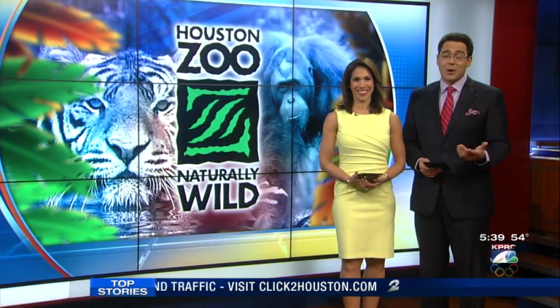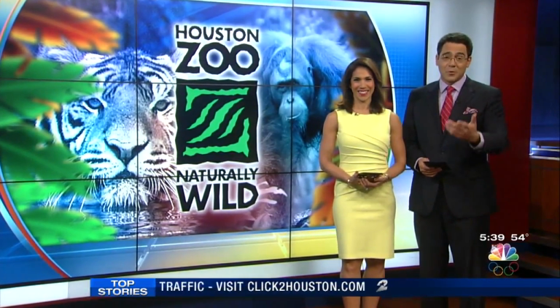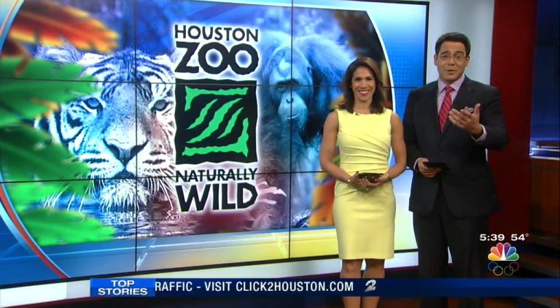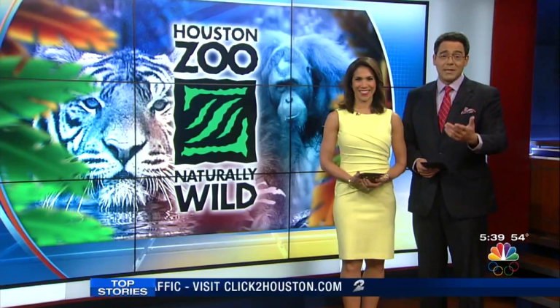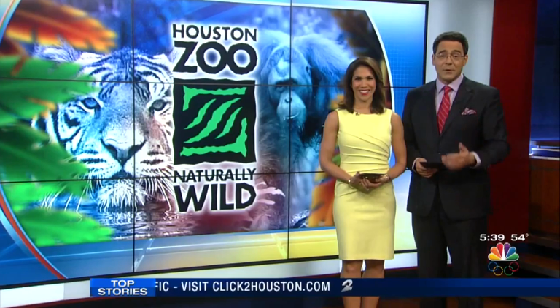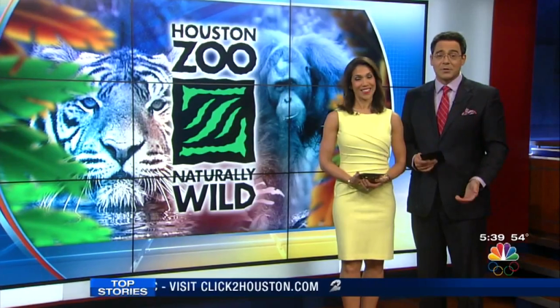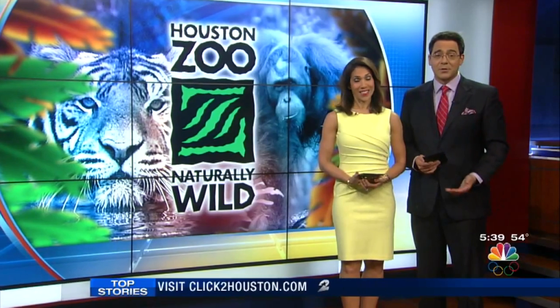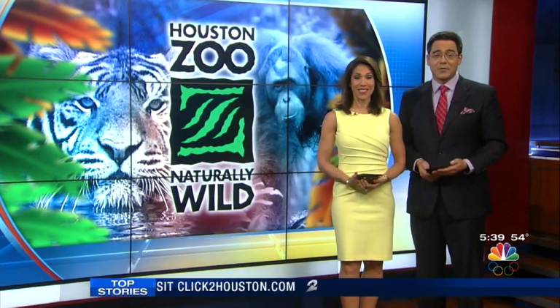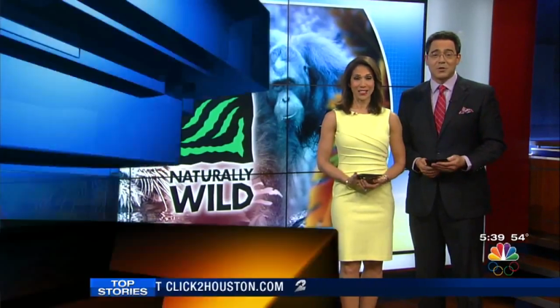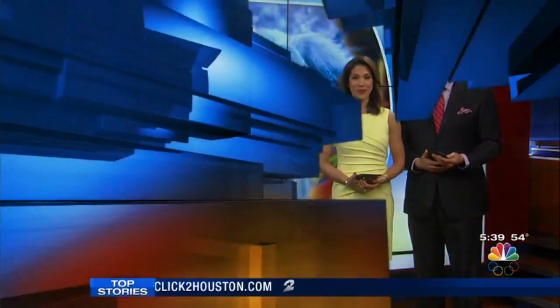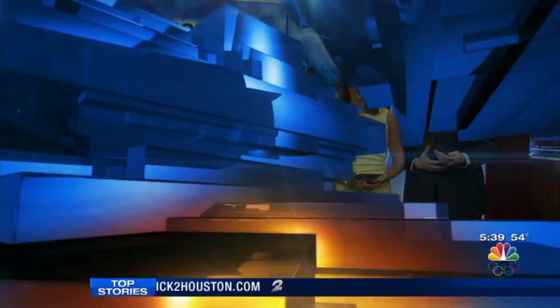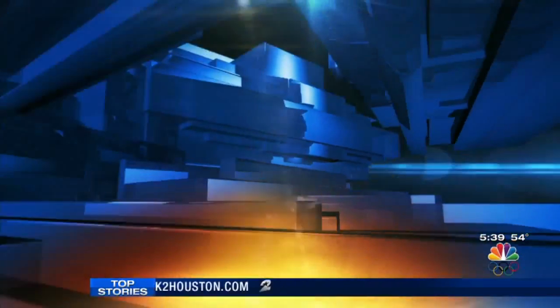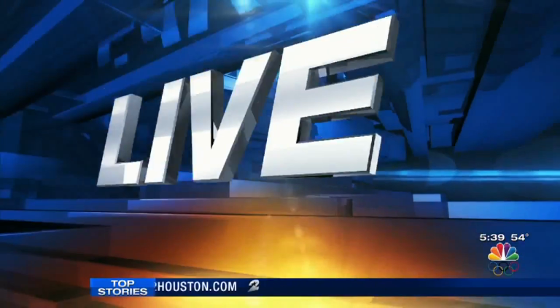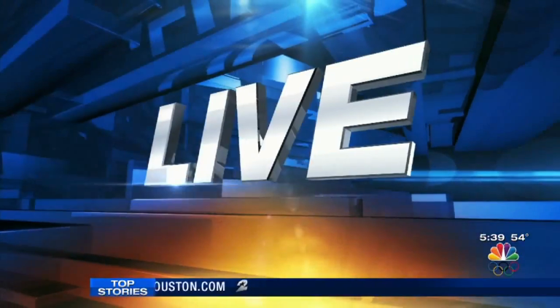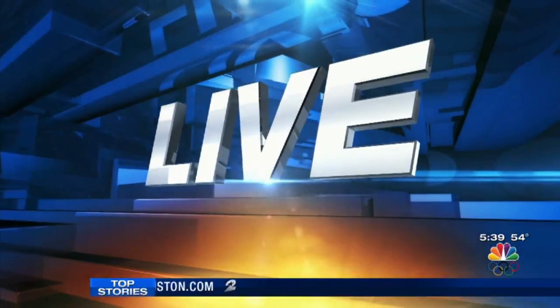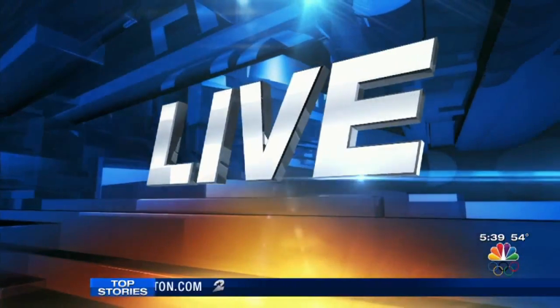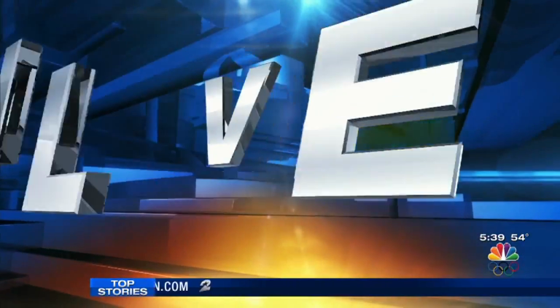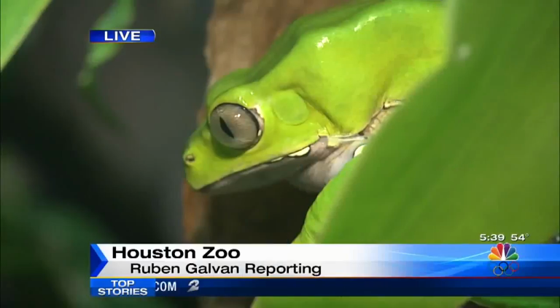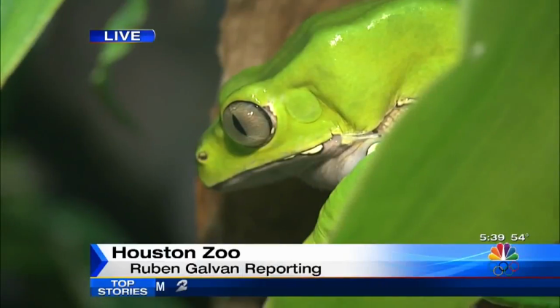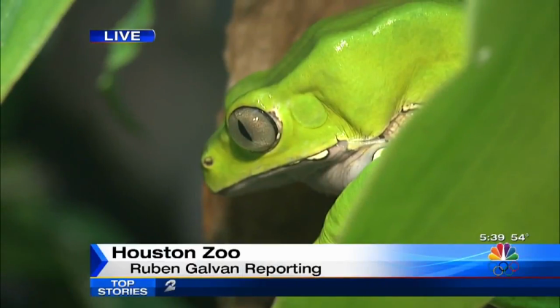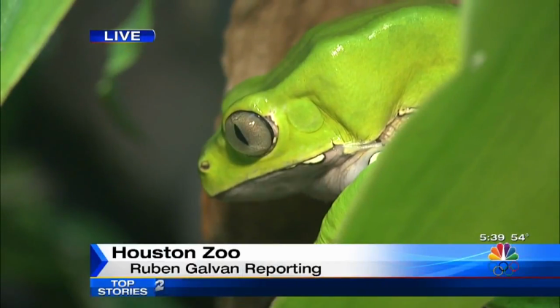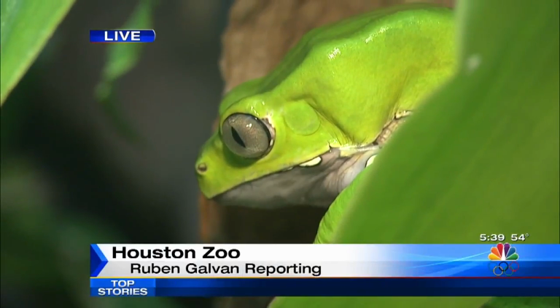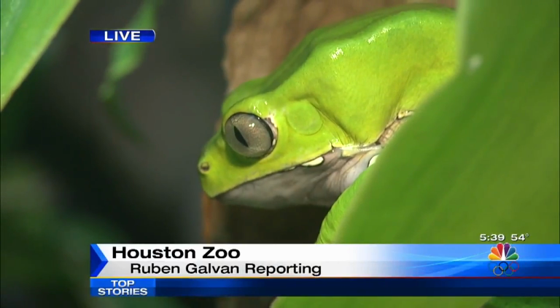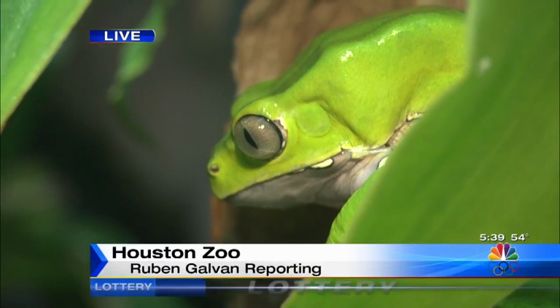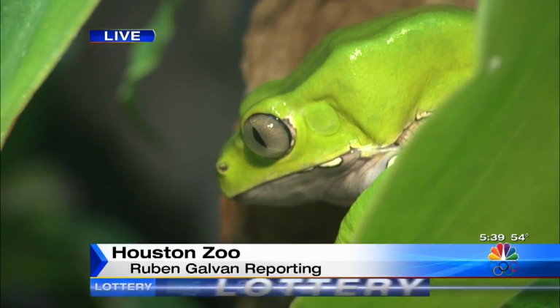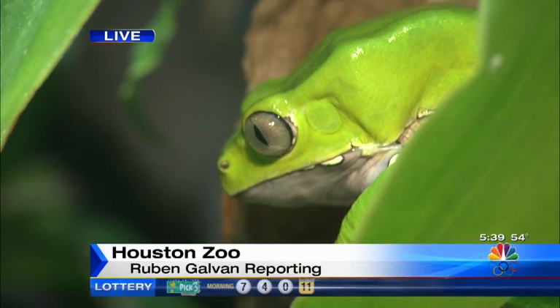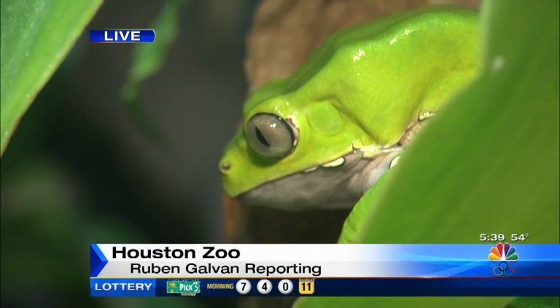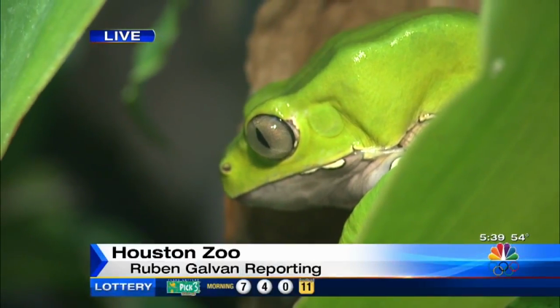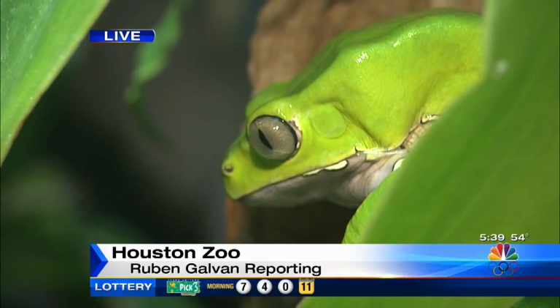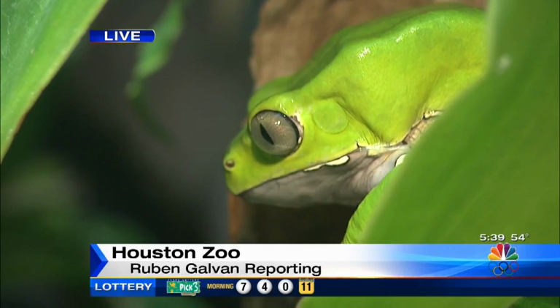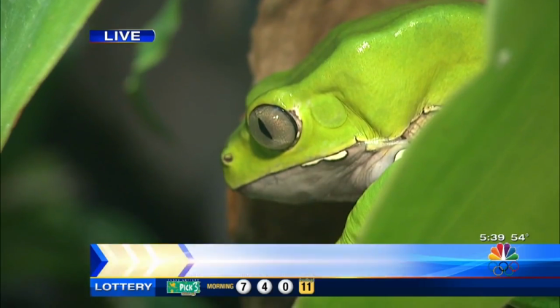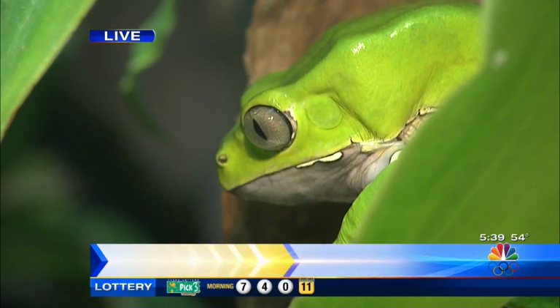Ruben, he leaps too. He's over at the zoo this morning — a resident animal. What's going on?